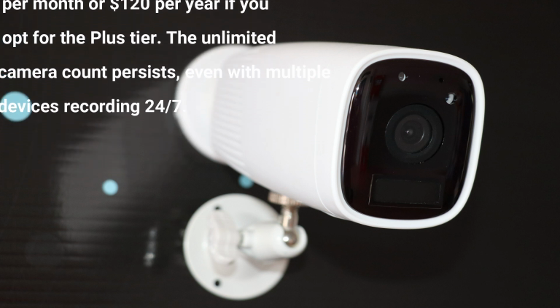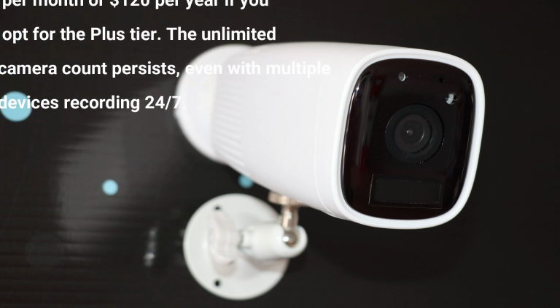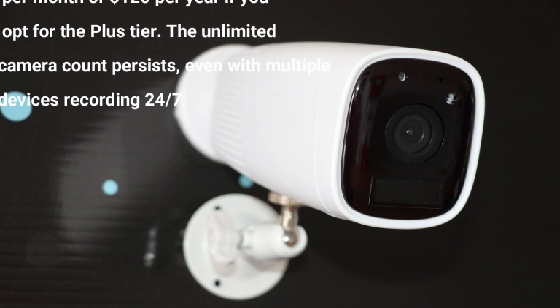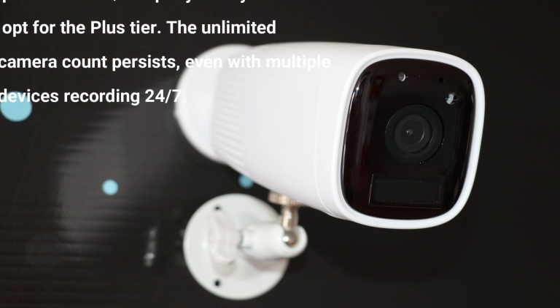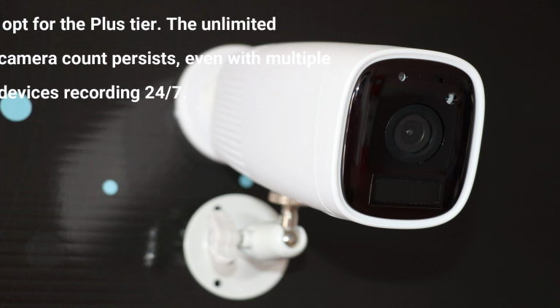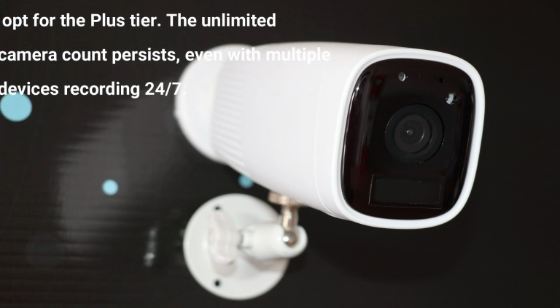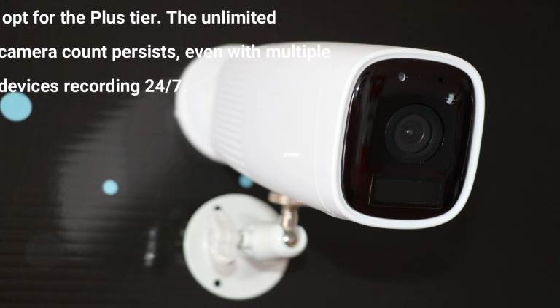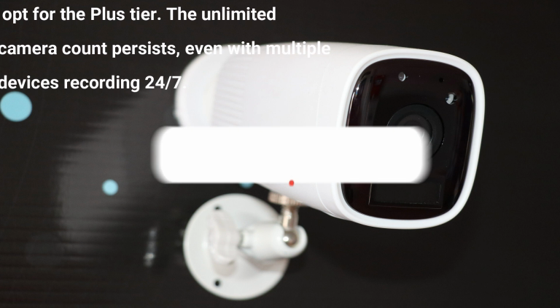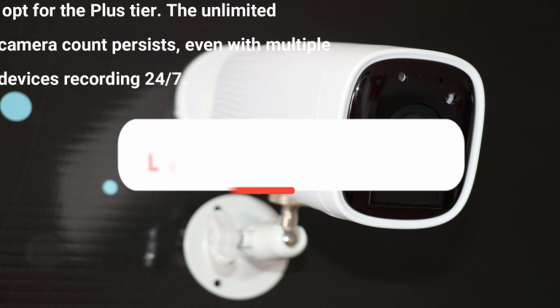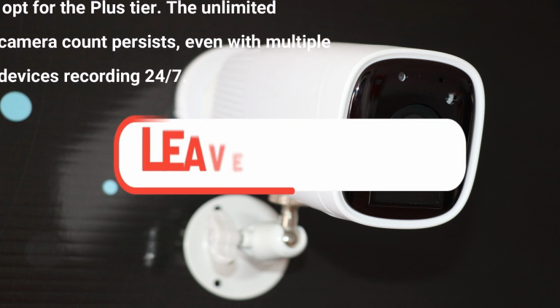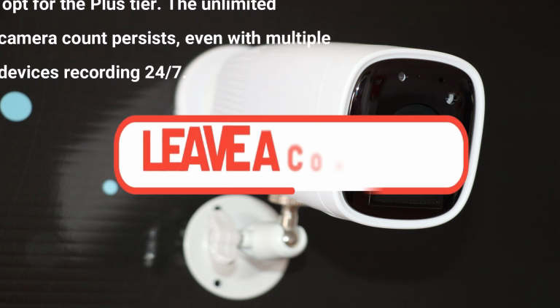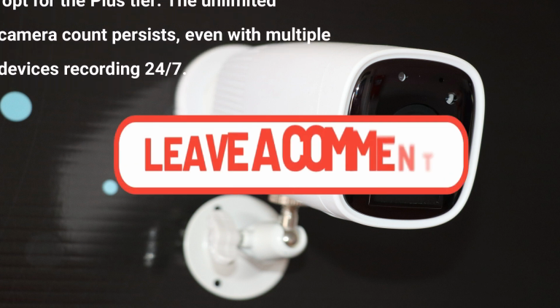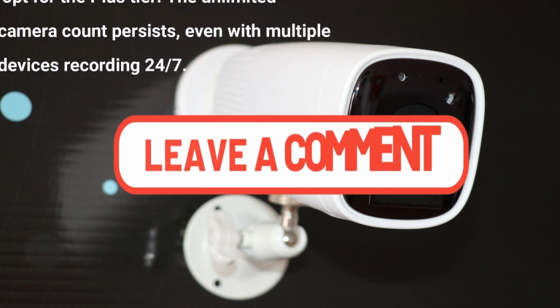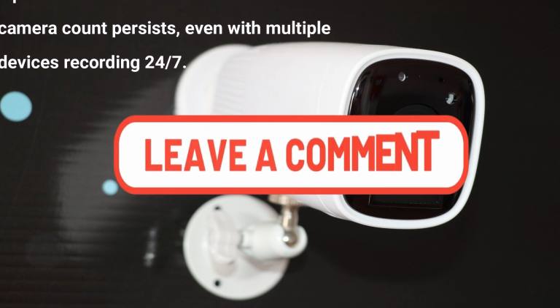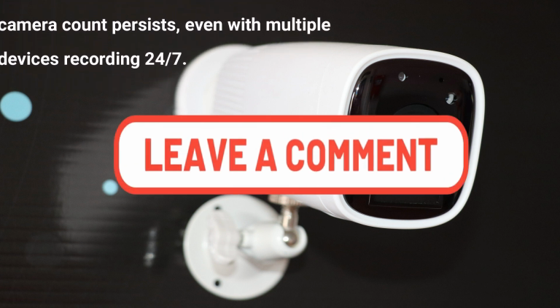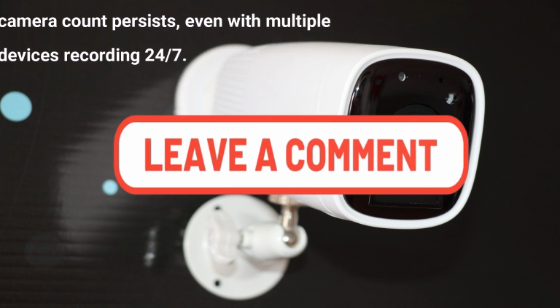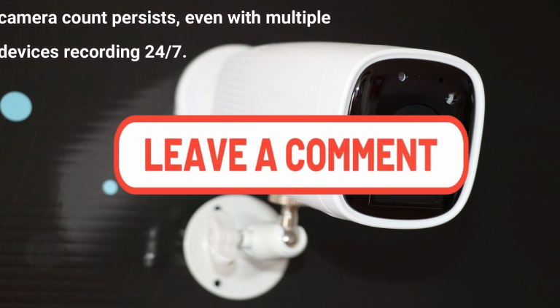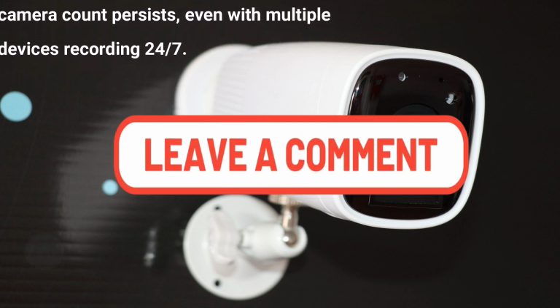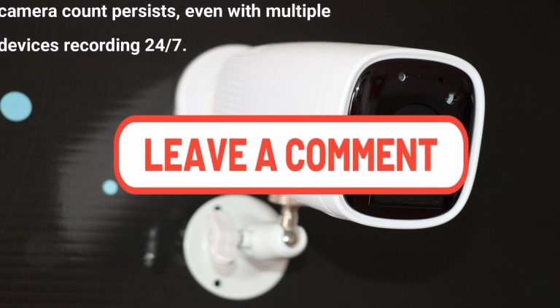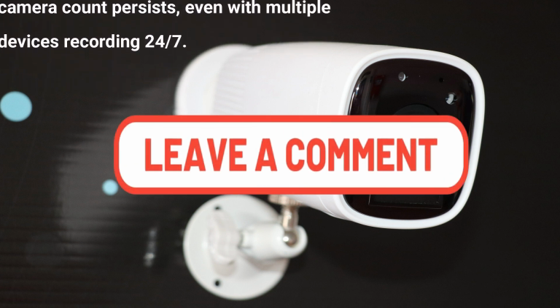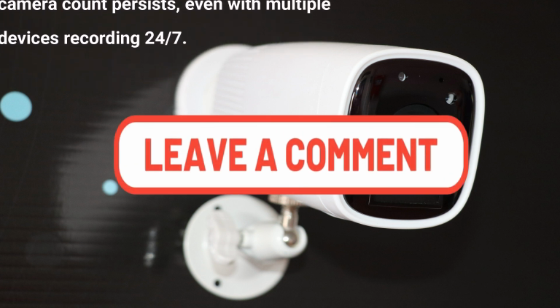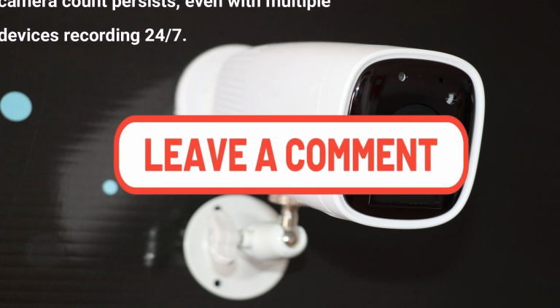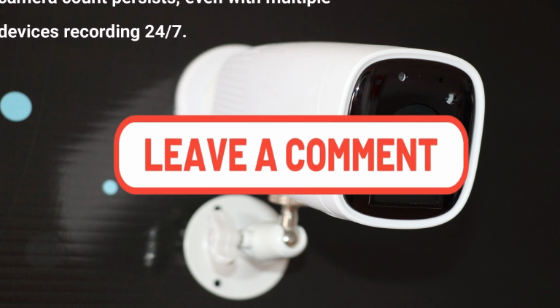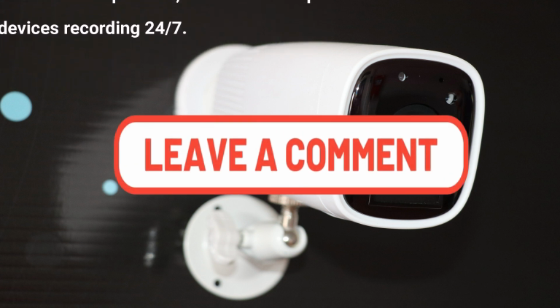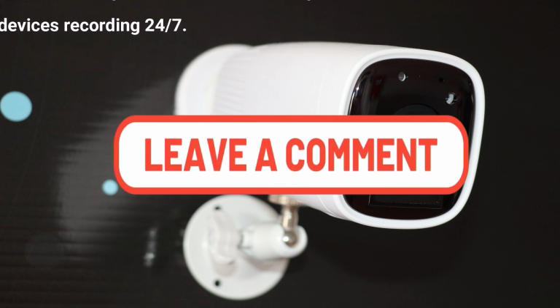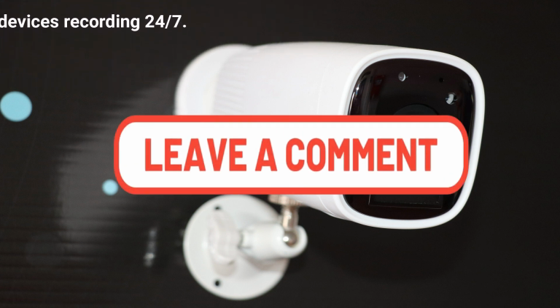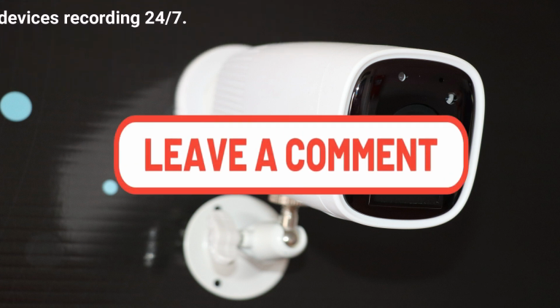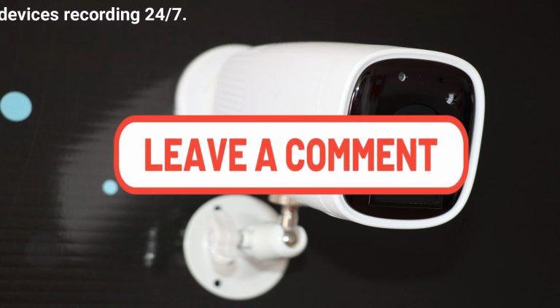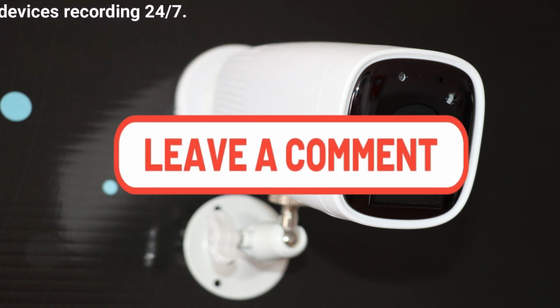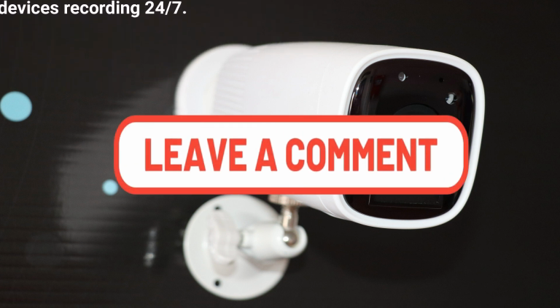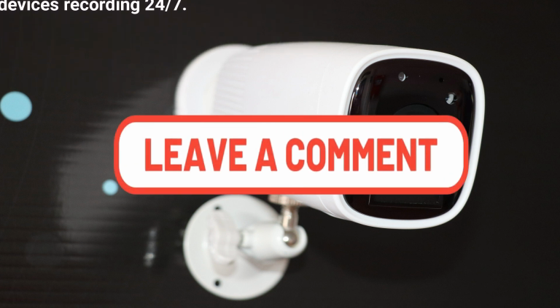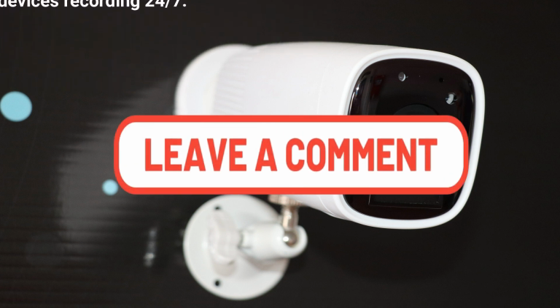The unlimited camera count persists even with multiple devices recording 24/7.